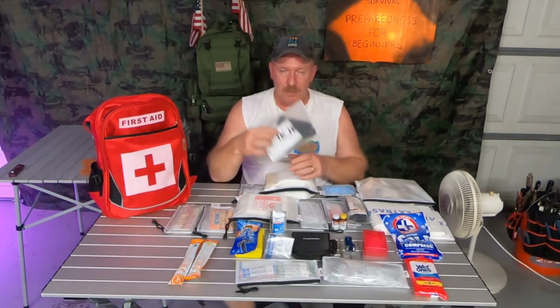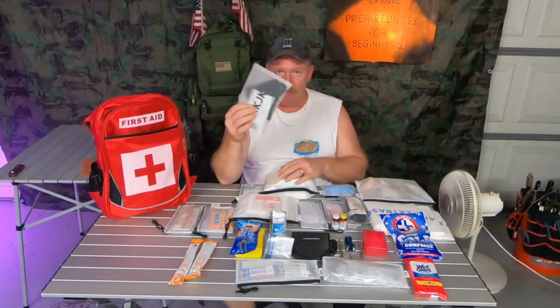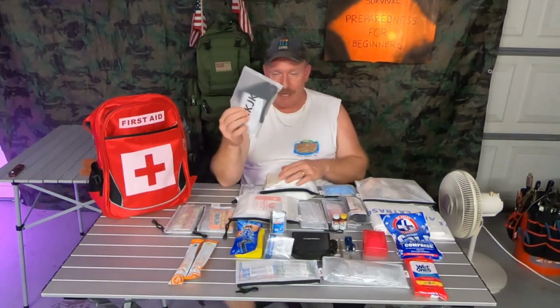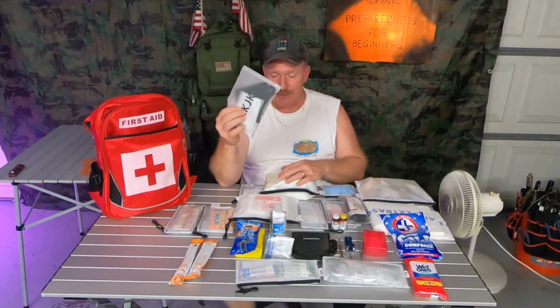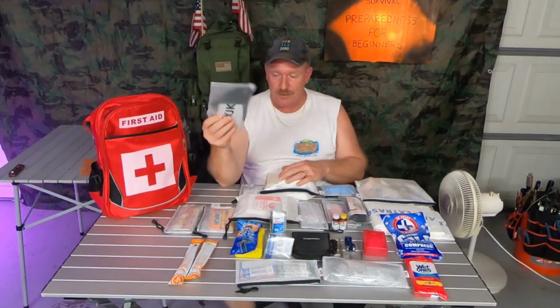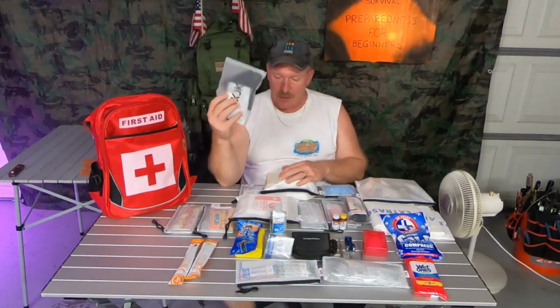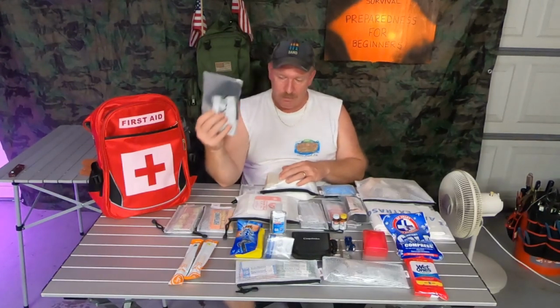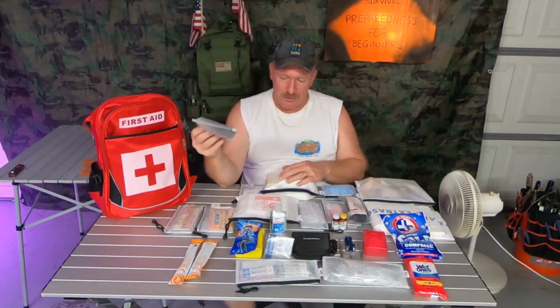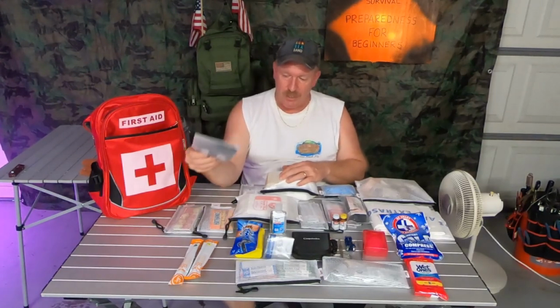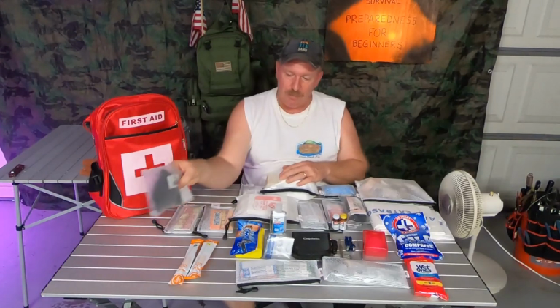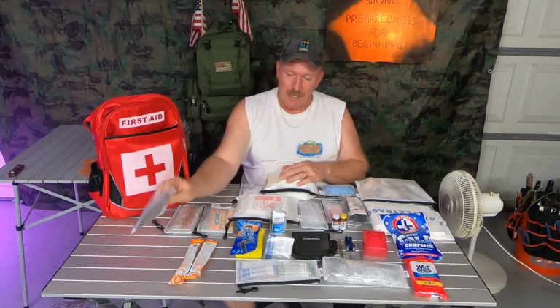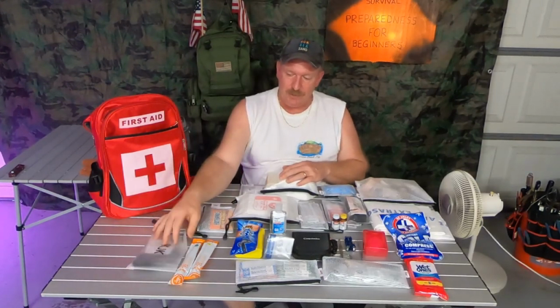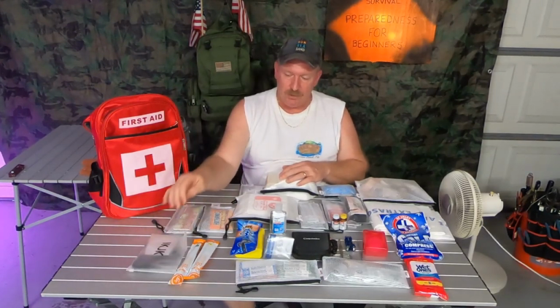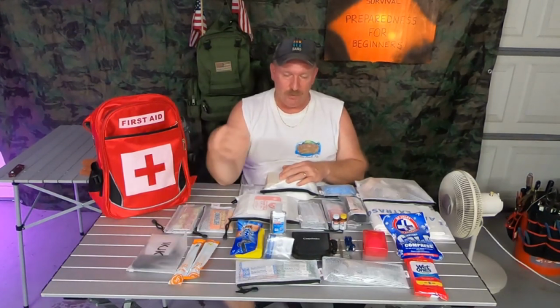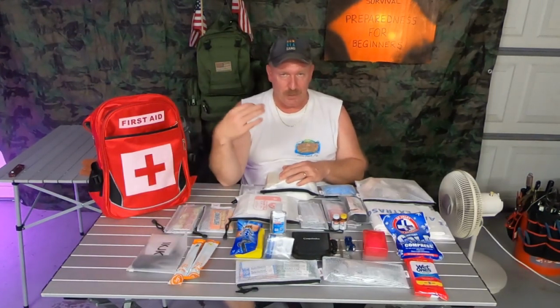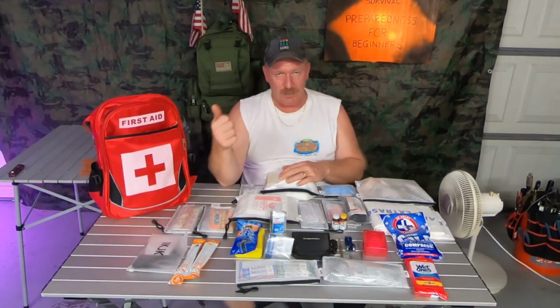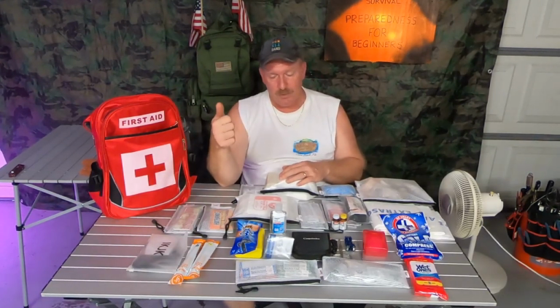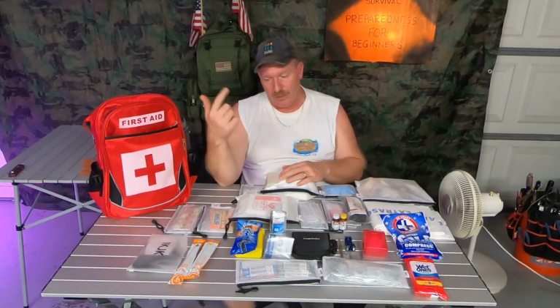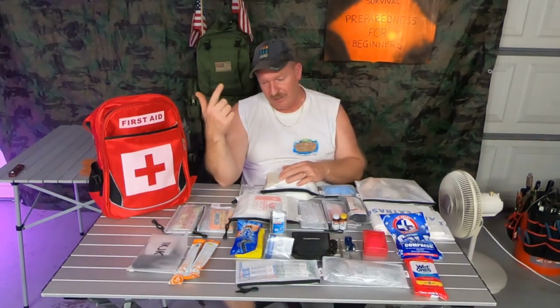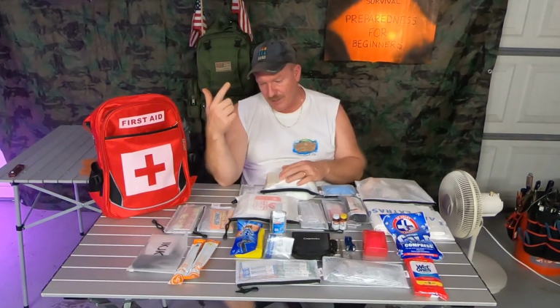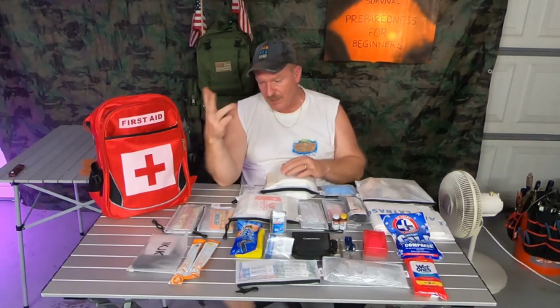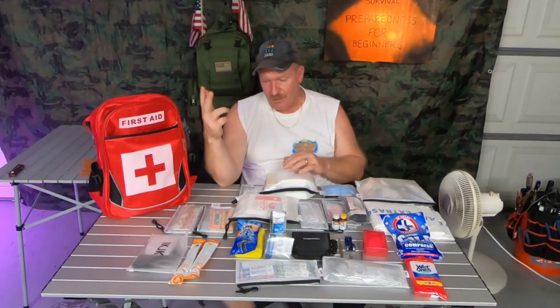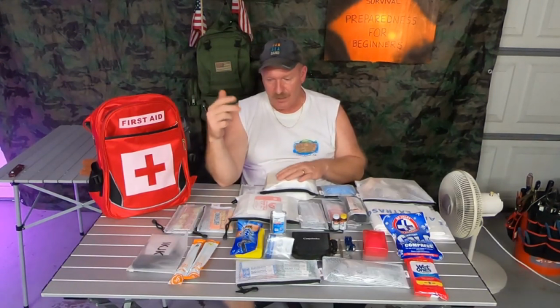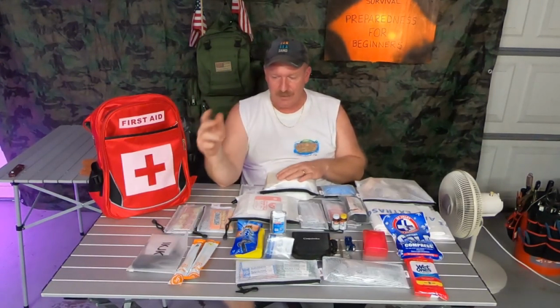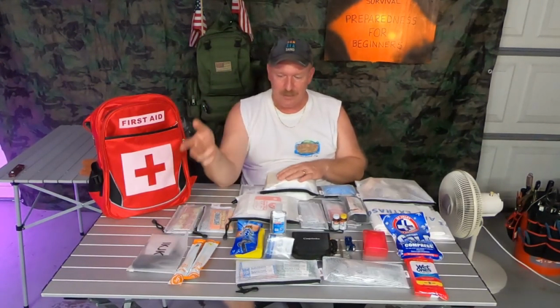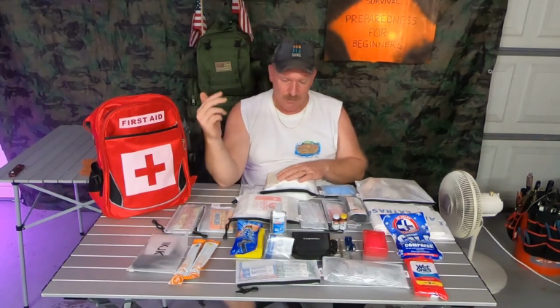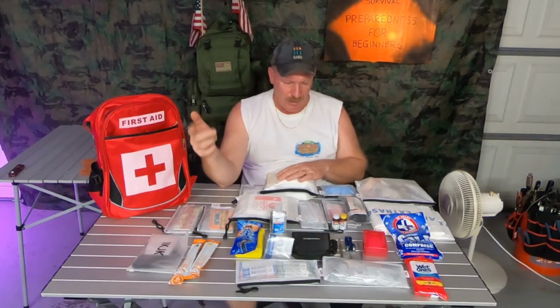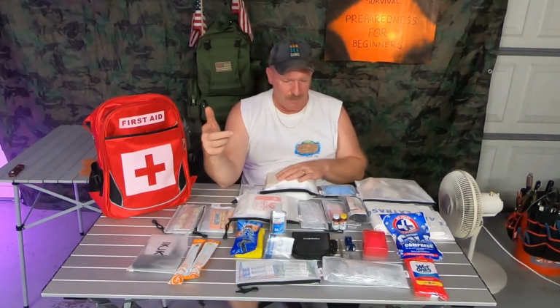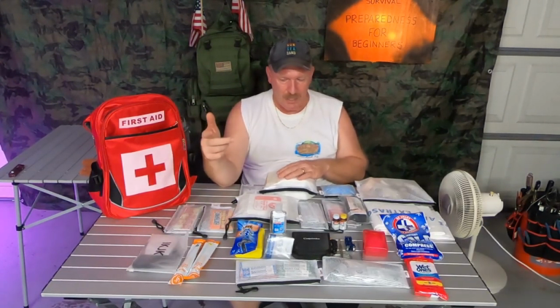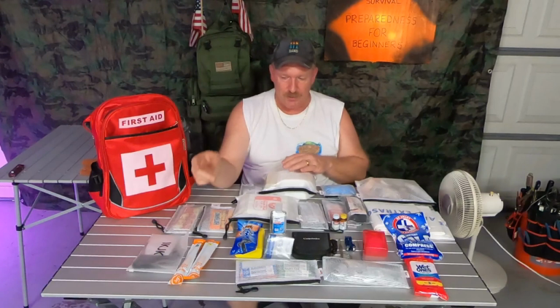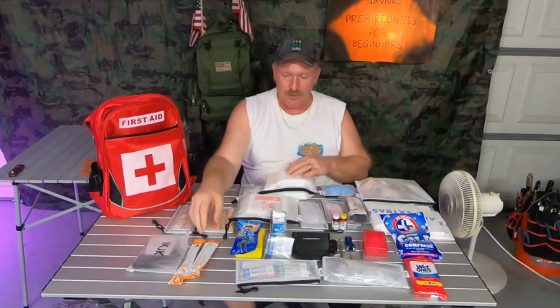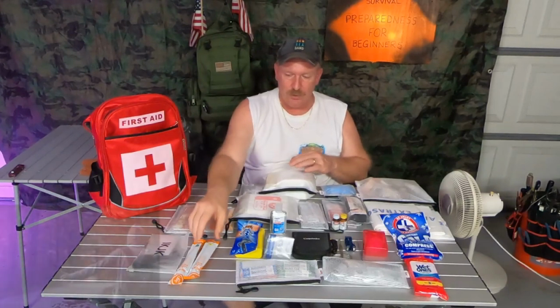A mask. Make sure you've got a mask — you don't know if it could be smoky, dusty, or anything like that, so you want to have a mask with you.